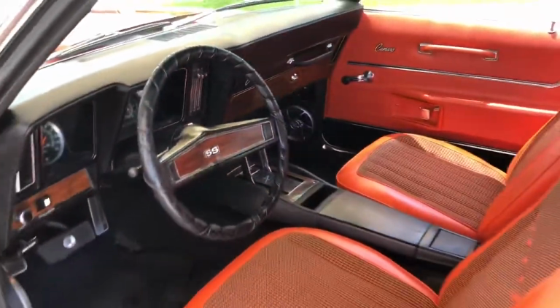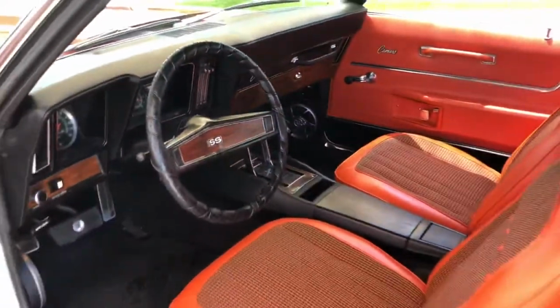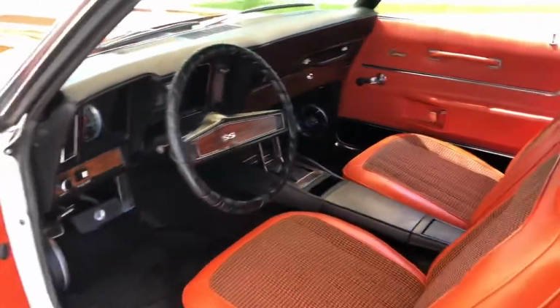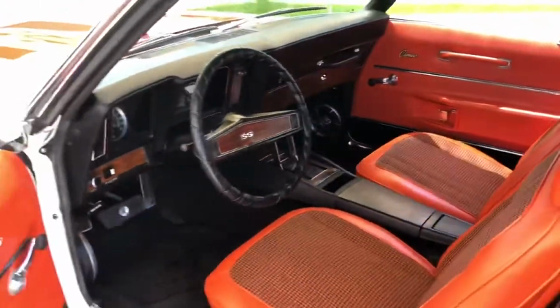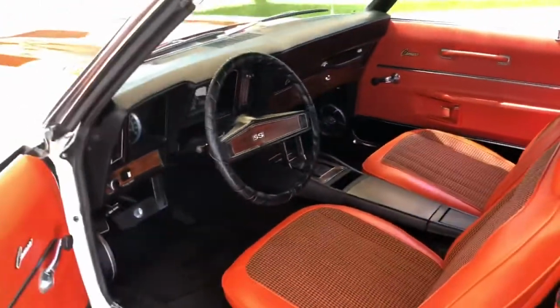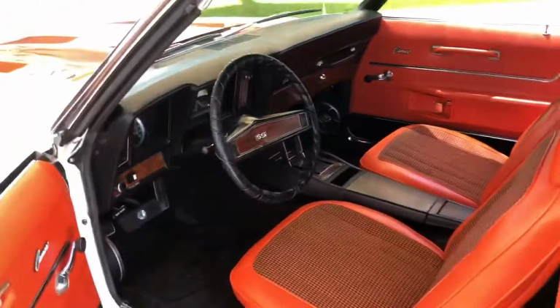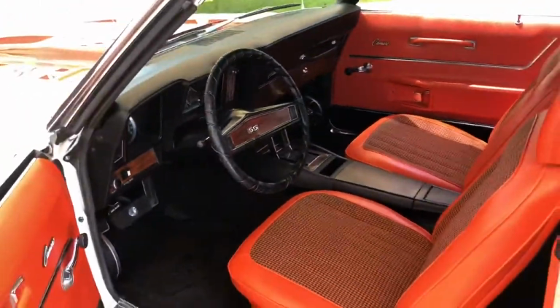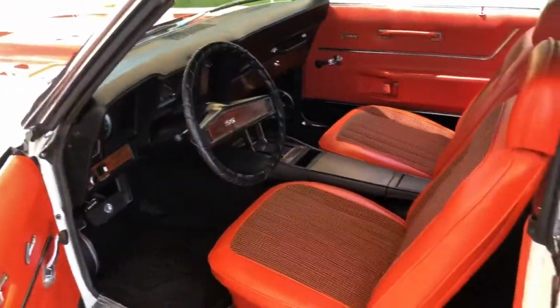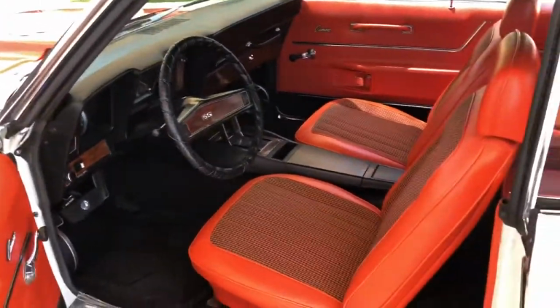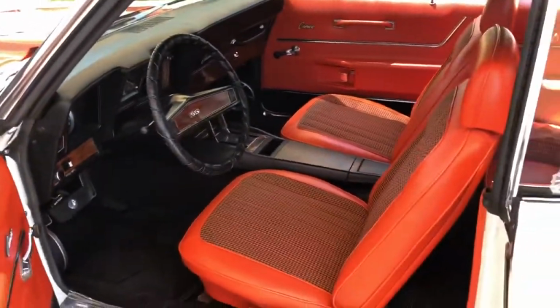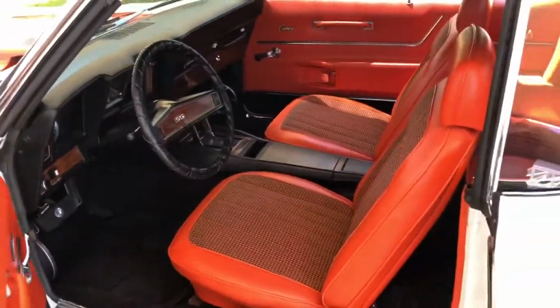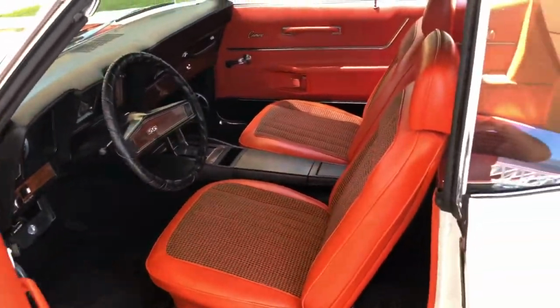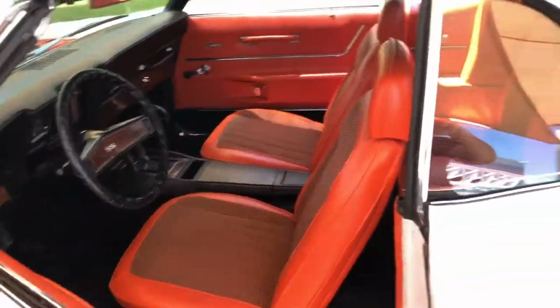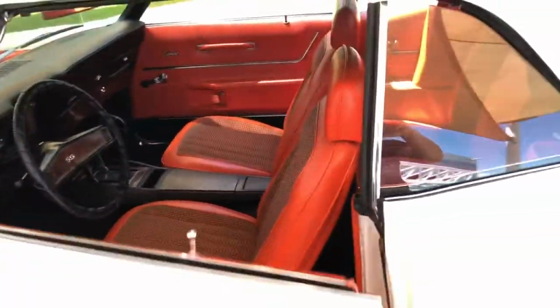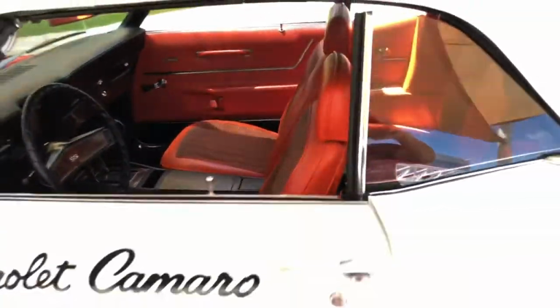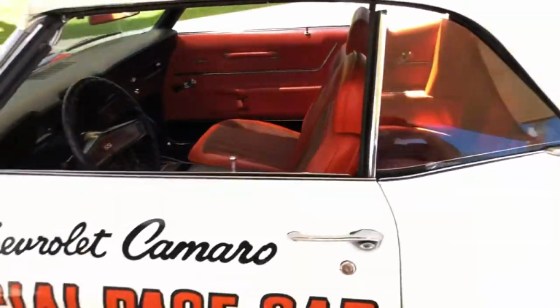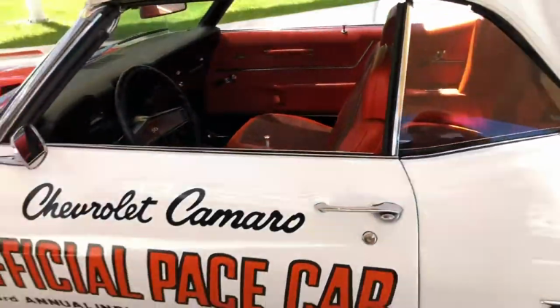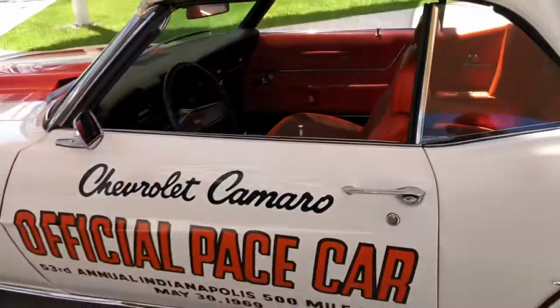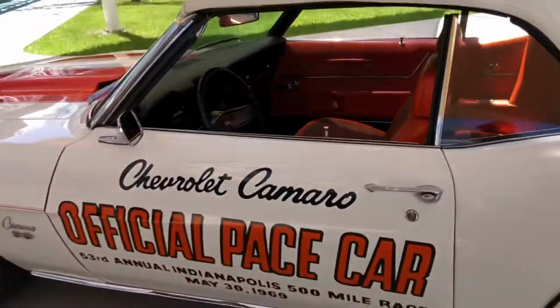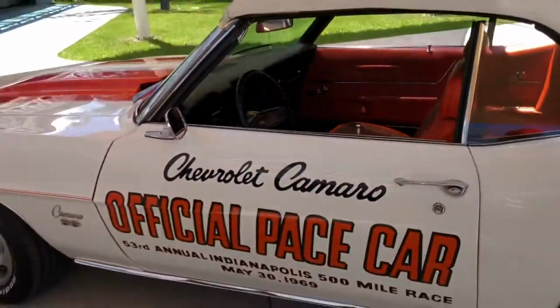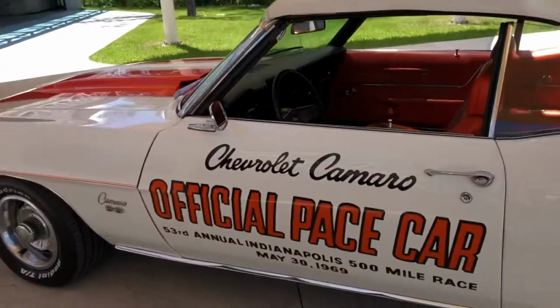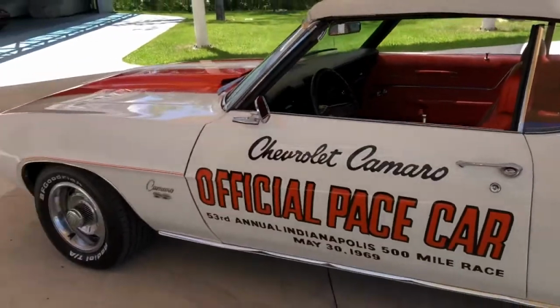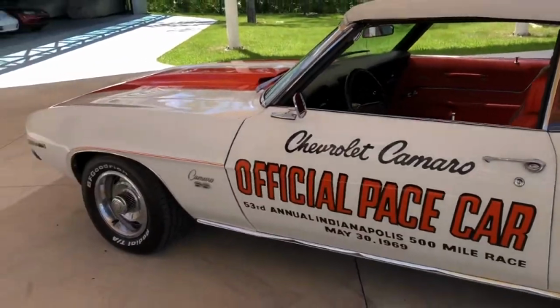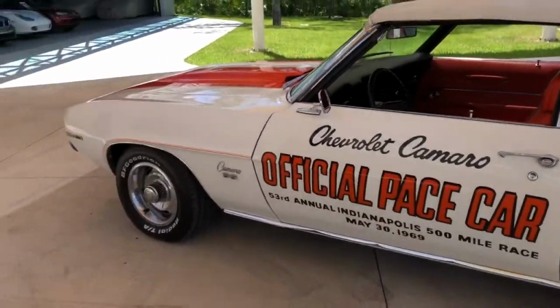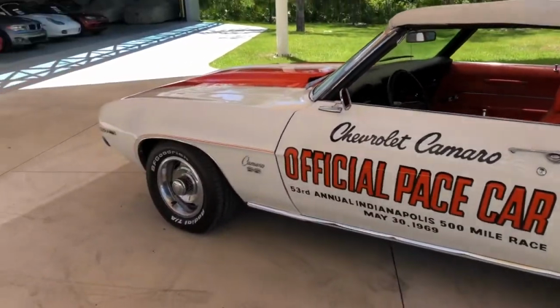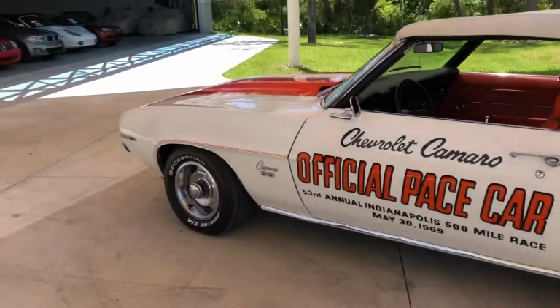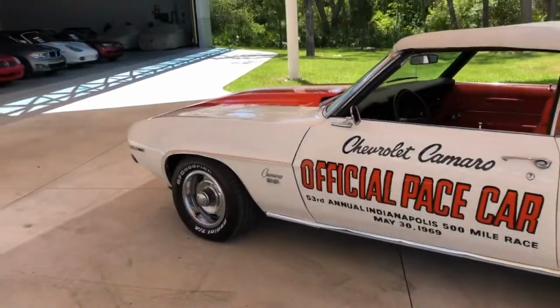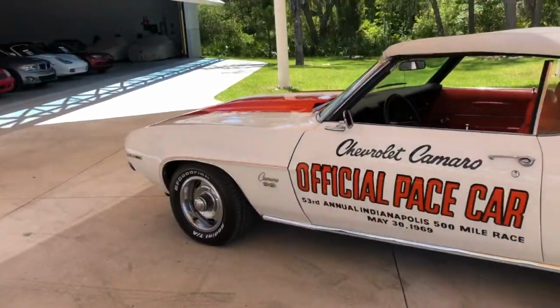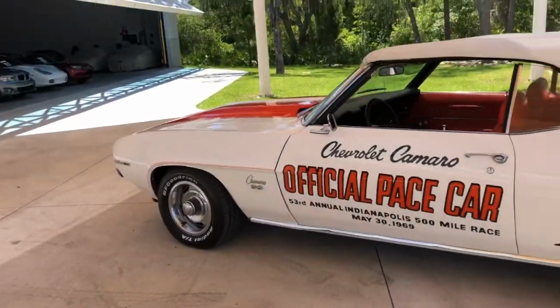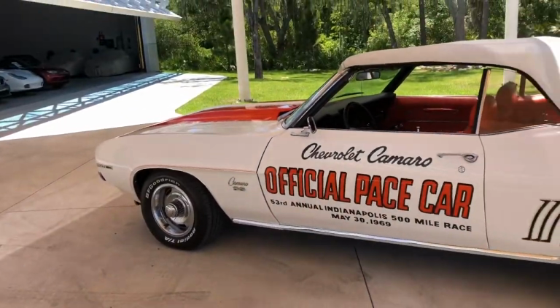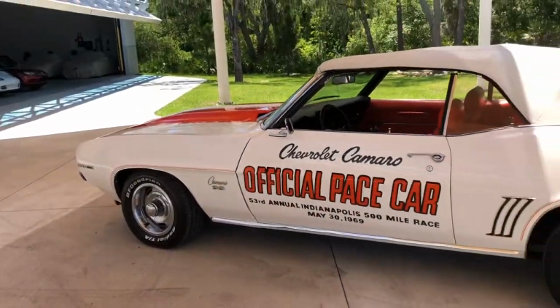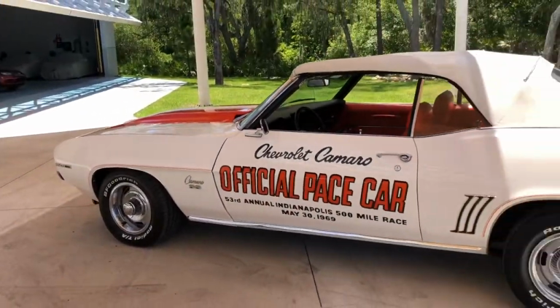I'm going to go ahead and crank that engine. We'll take a look at the engine bay, then we'll follow it up with a drive, and then we'll take a look at the underneath.